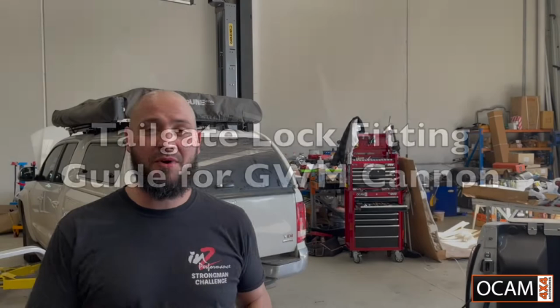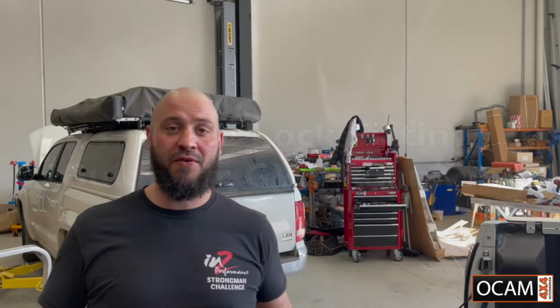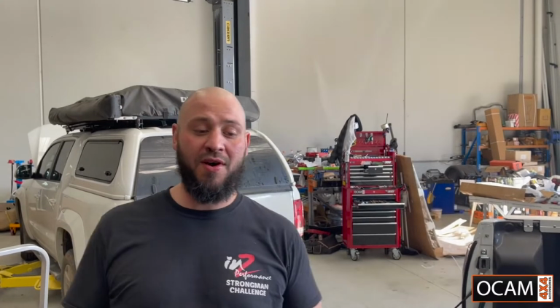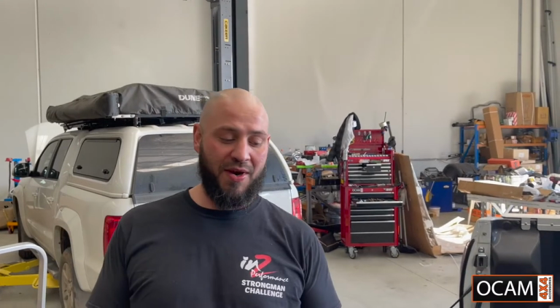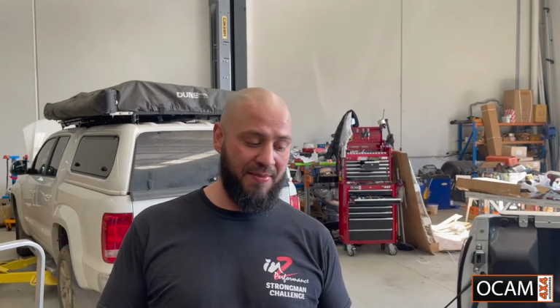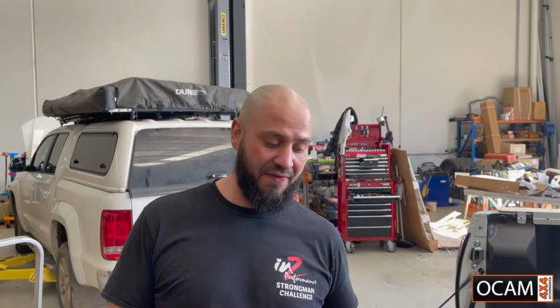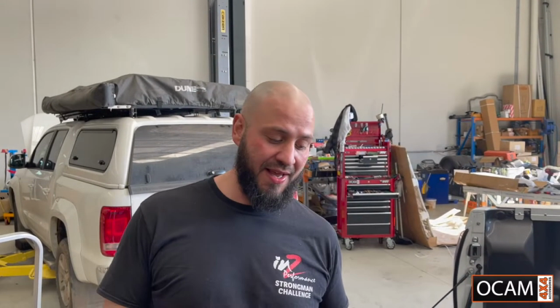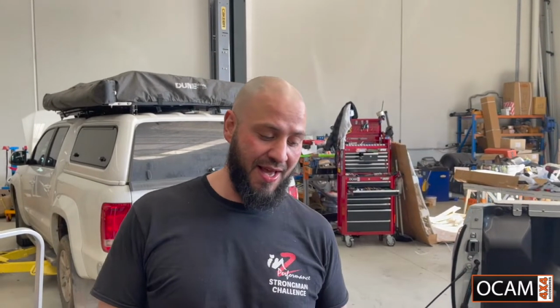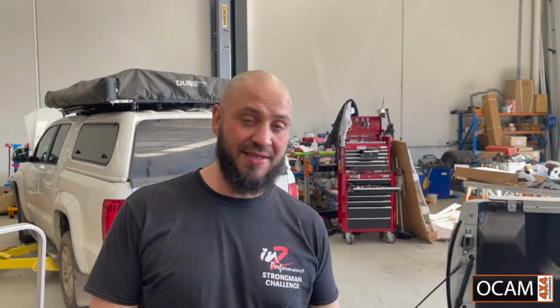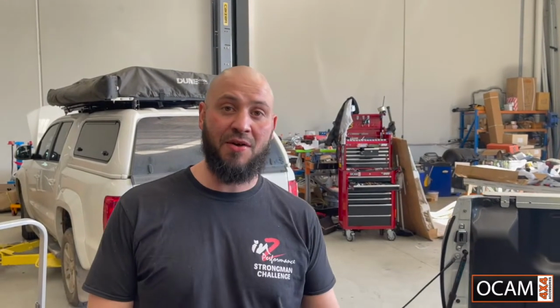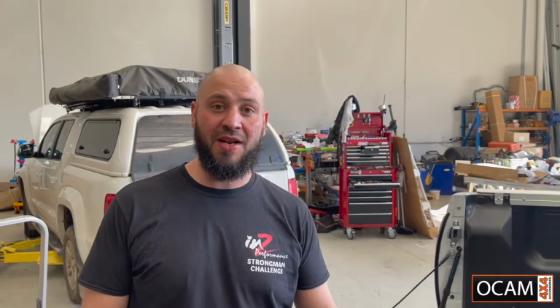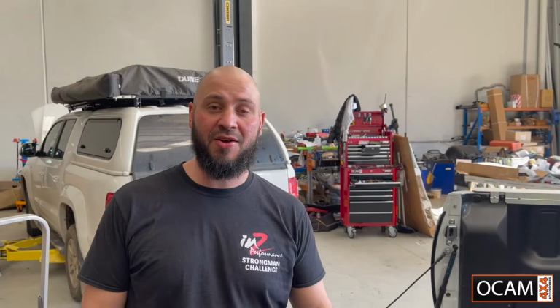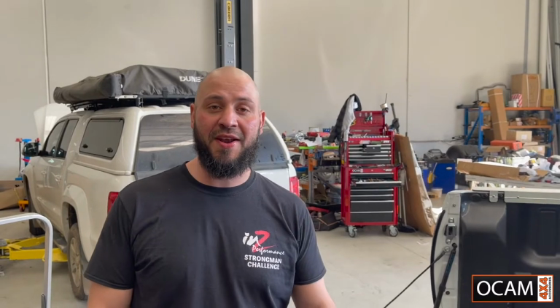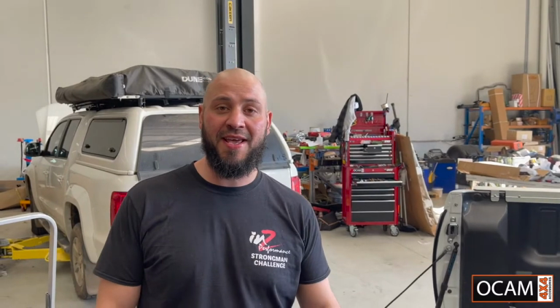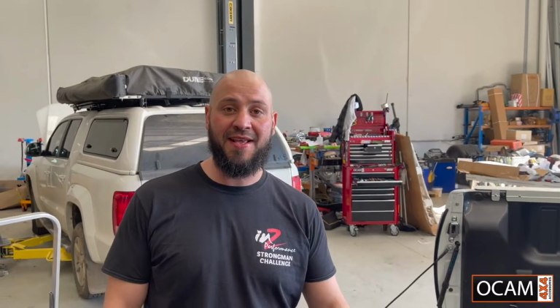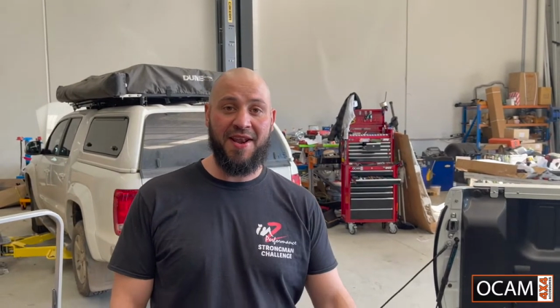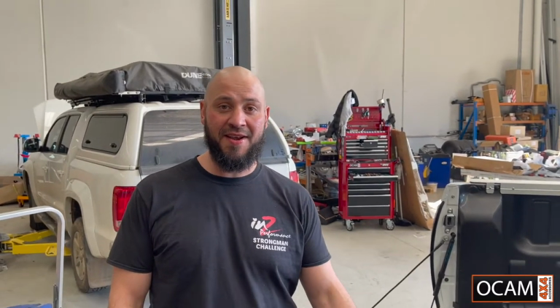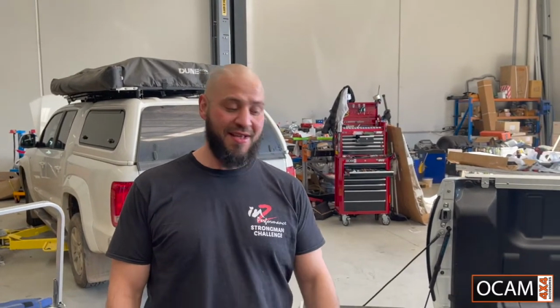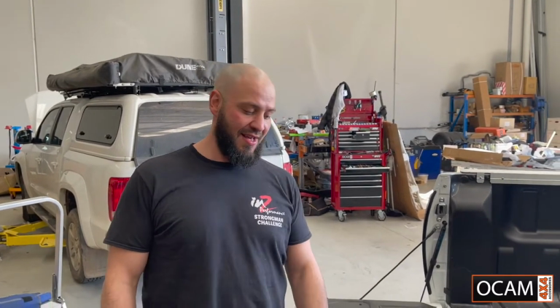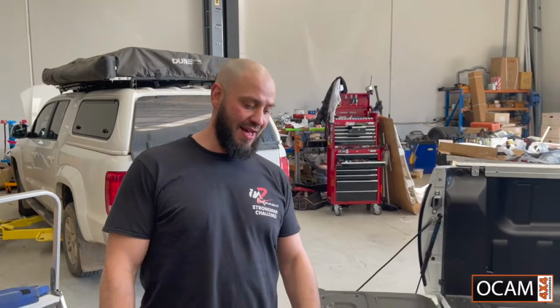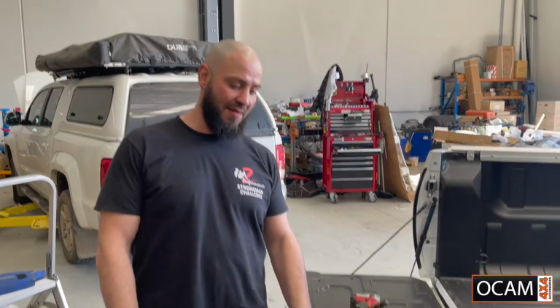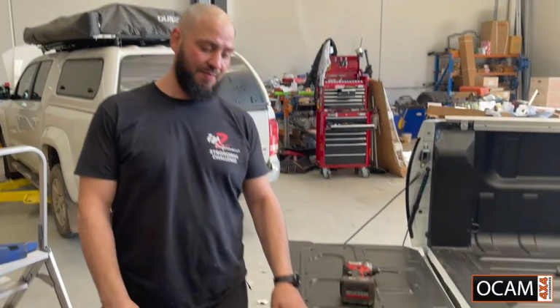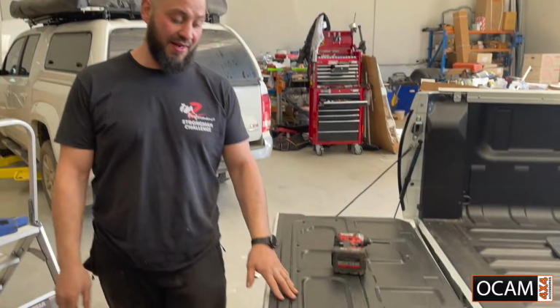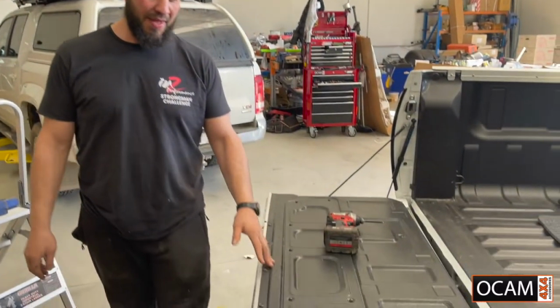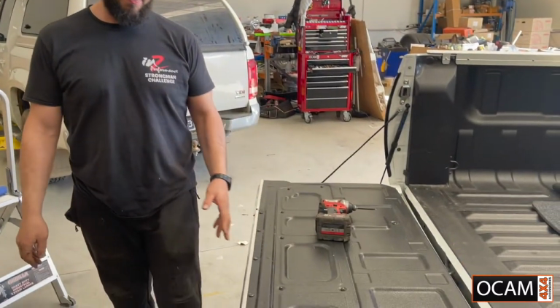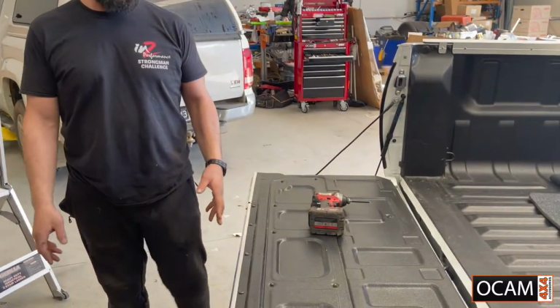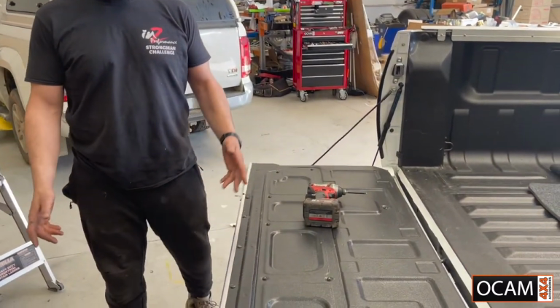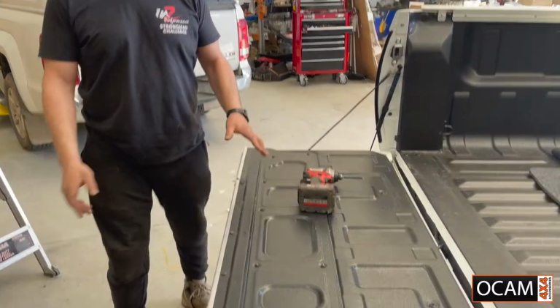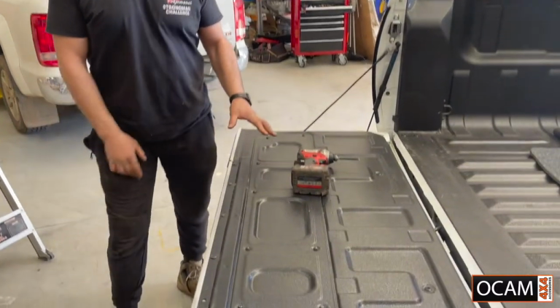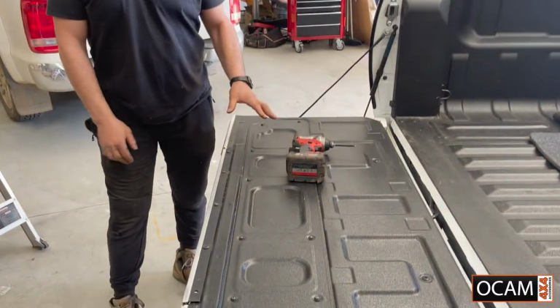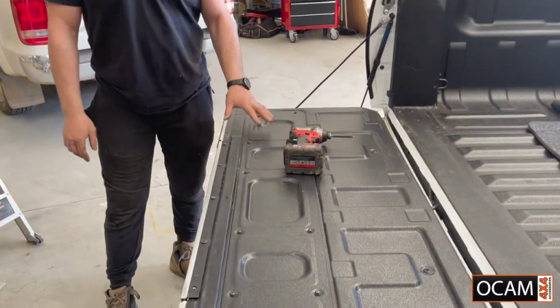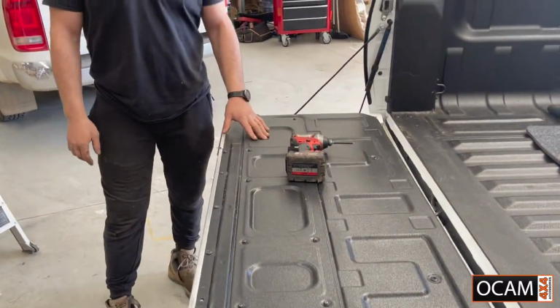We're working on a 4x4 and we're going to be fitting a tailgate lock on a Cannon. It's going to be a pretty much step-by-step video.